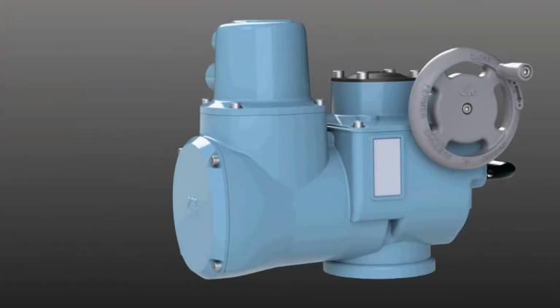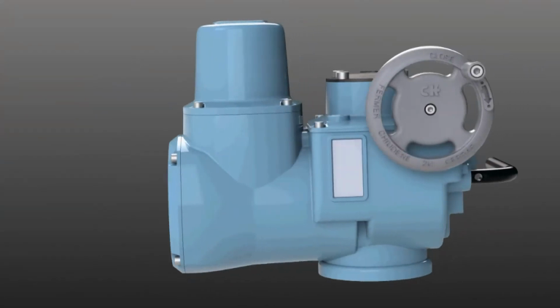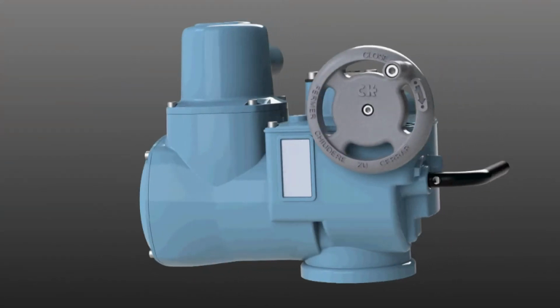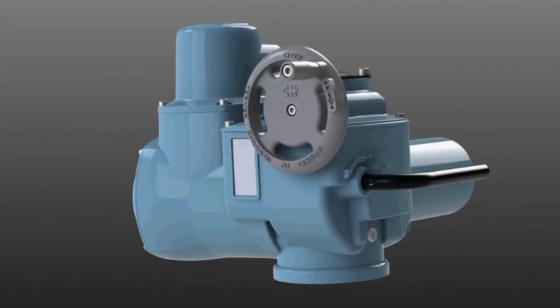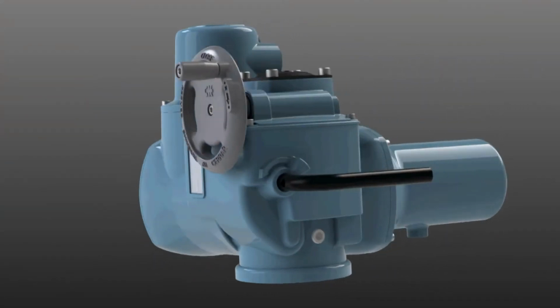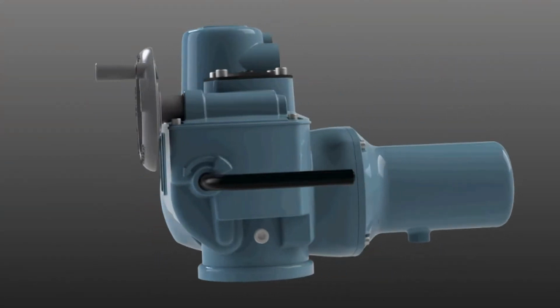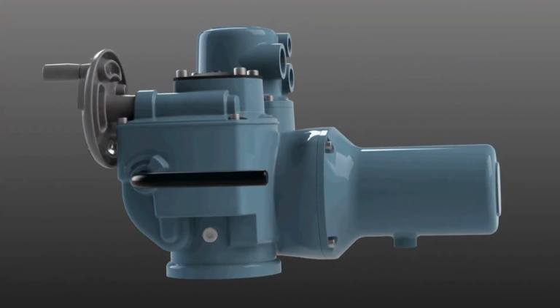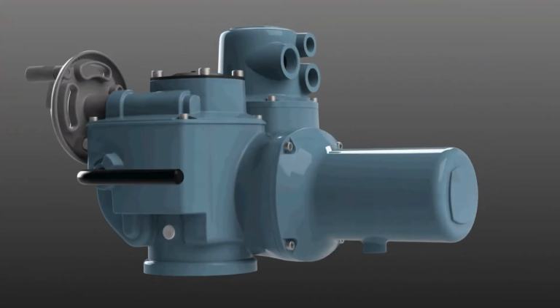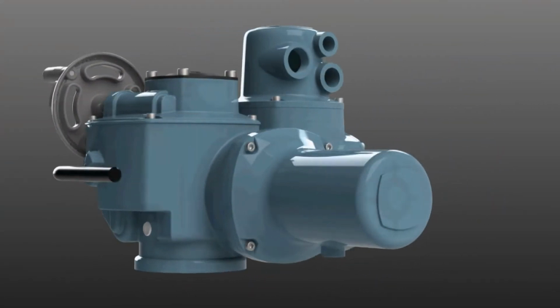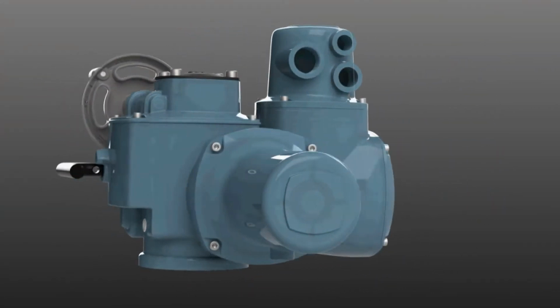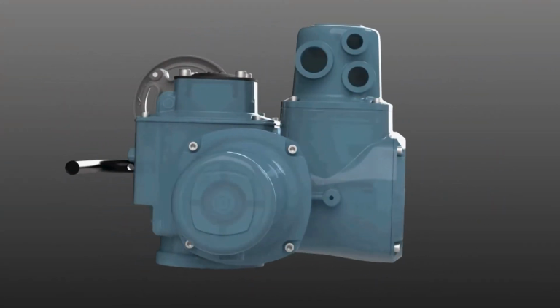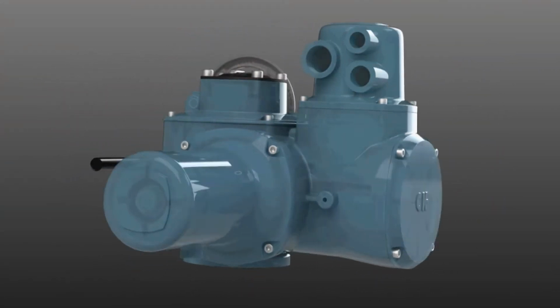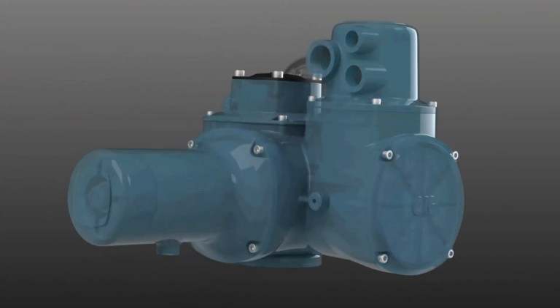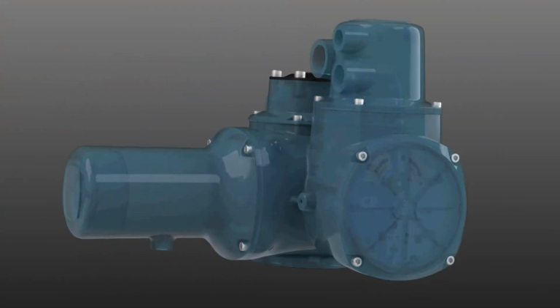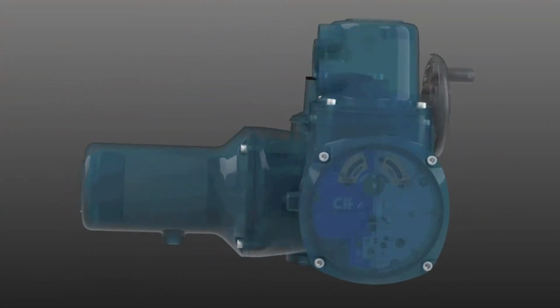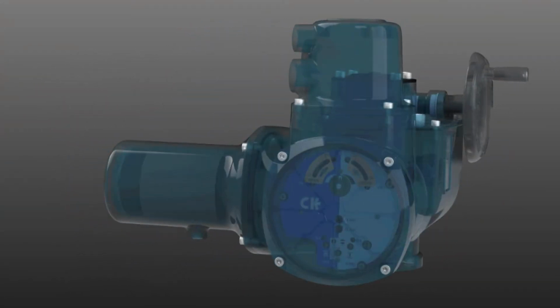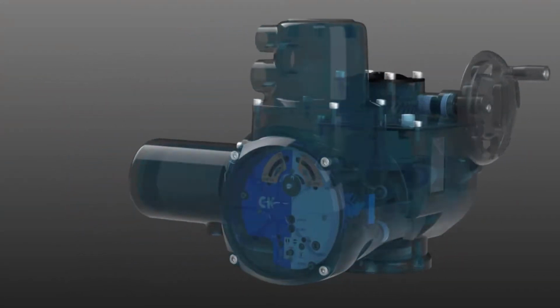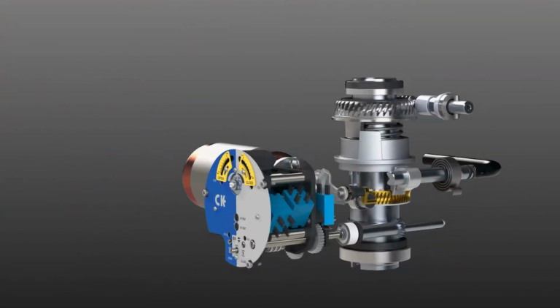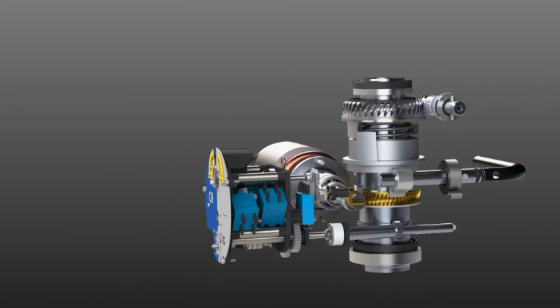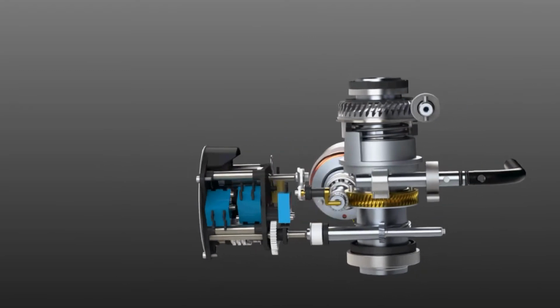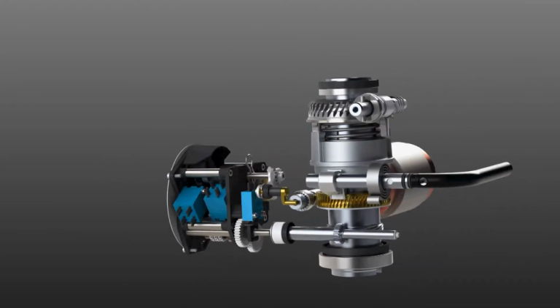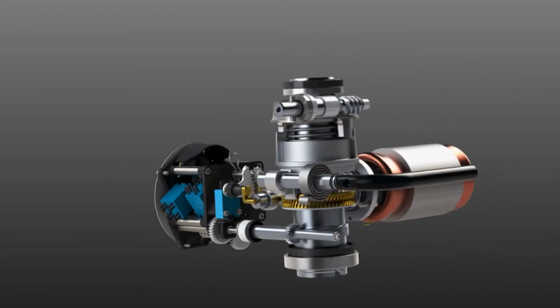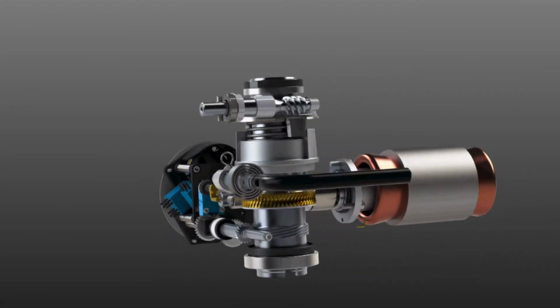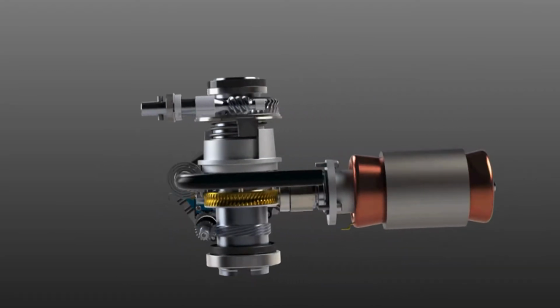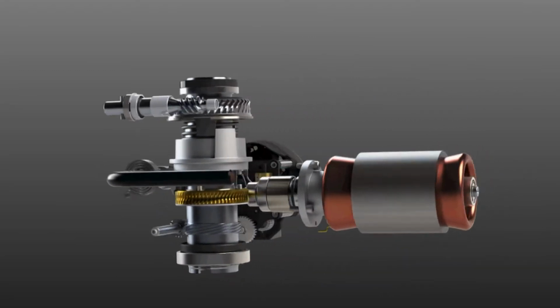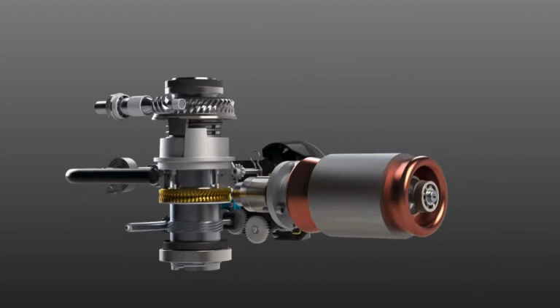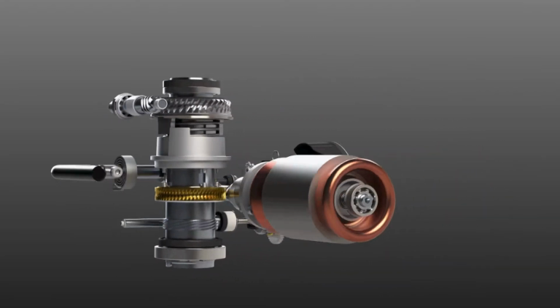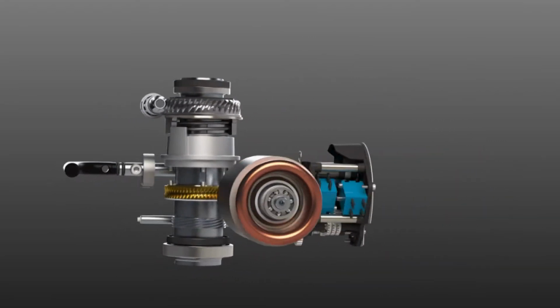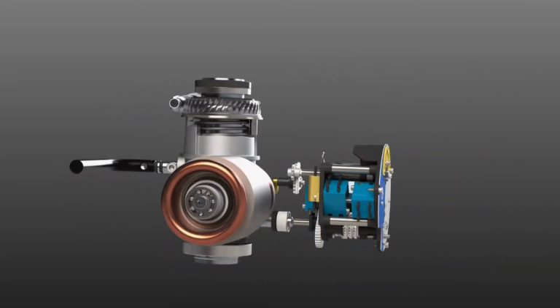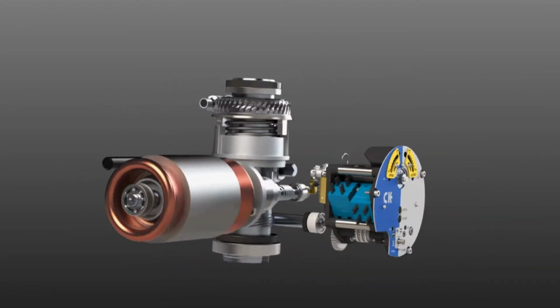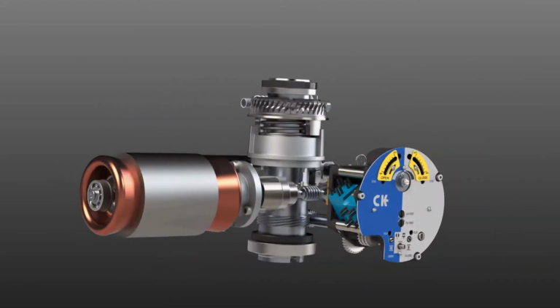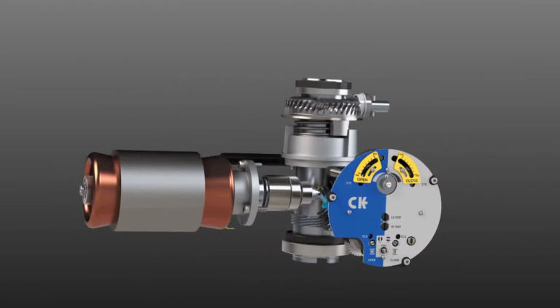The CK range fulfills a customer's needs in two ways. Firstly, the basic CK actuator. This includes the gearing, motor and switches.